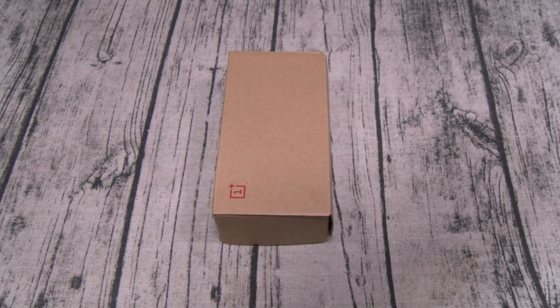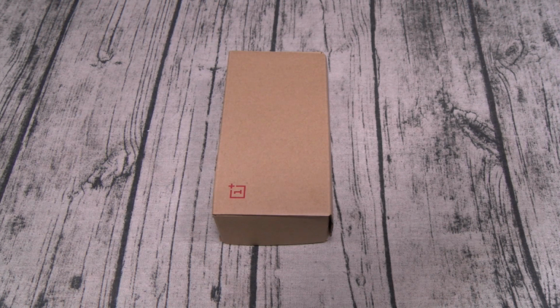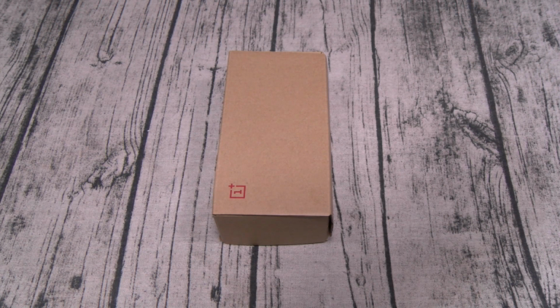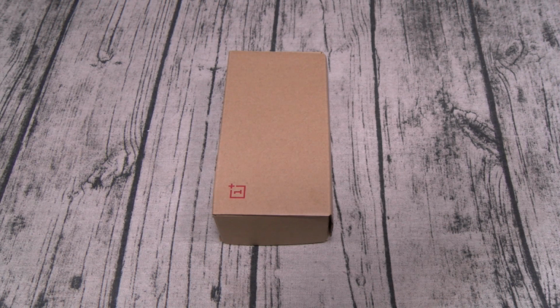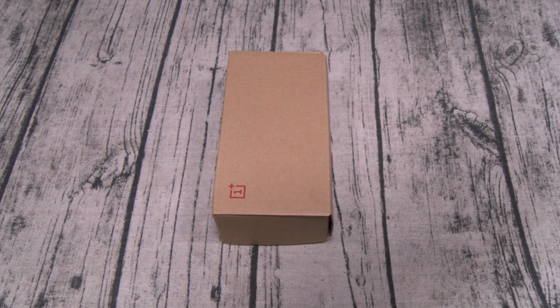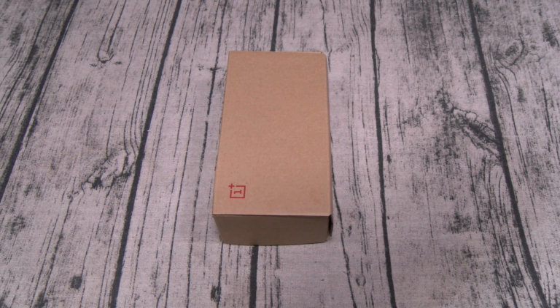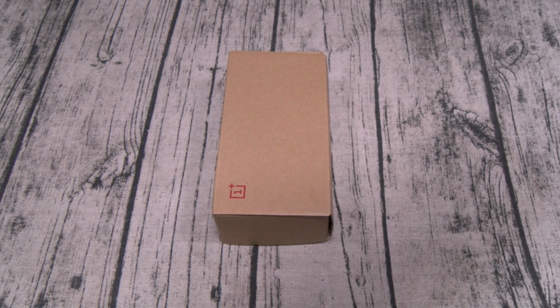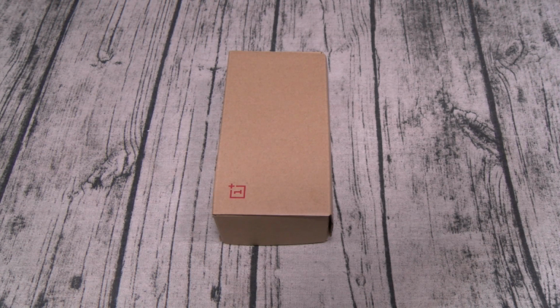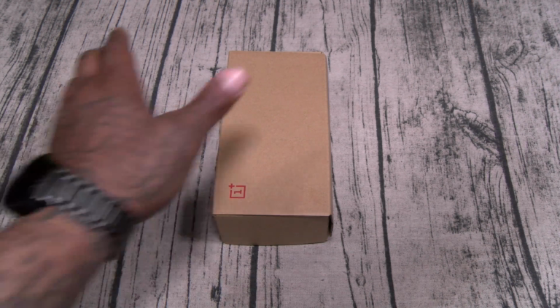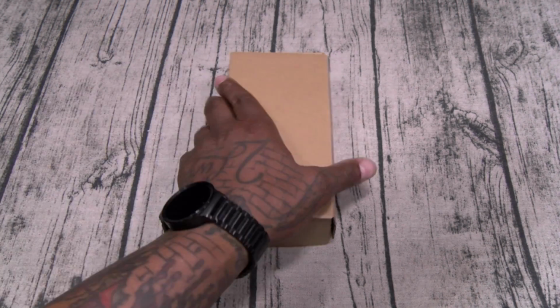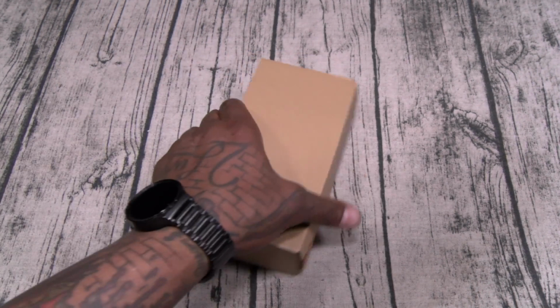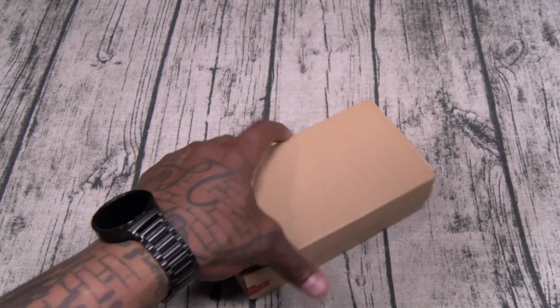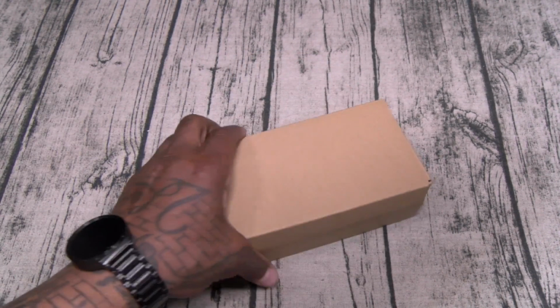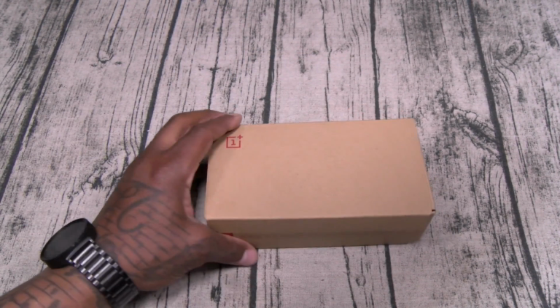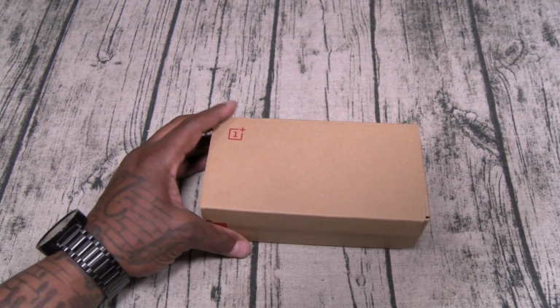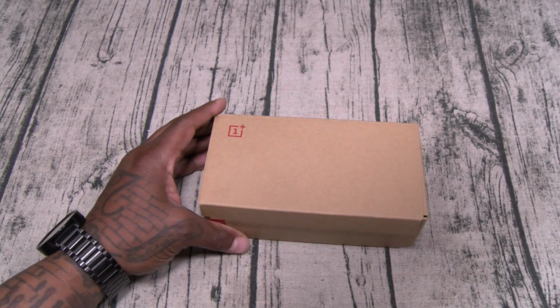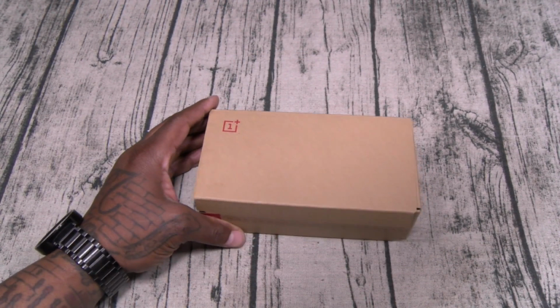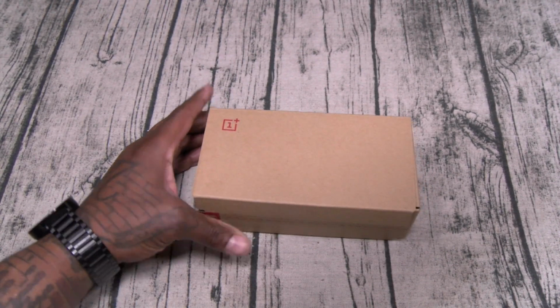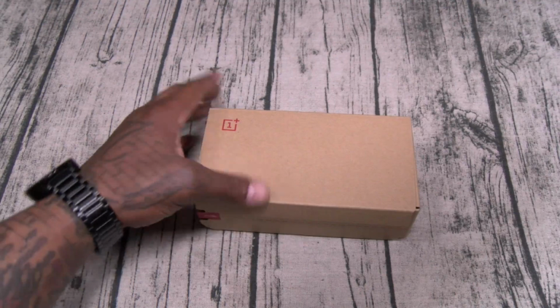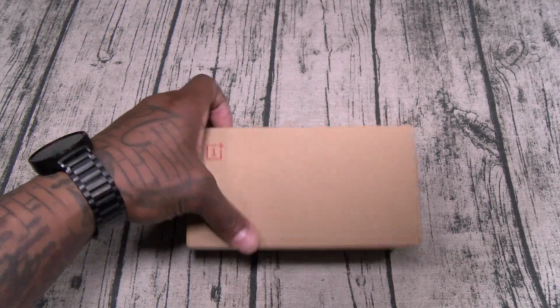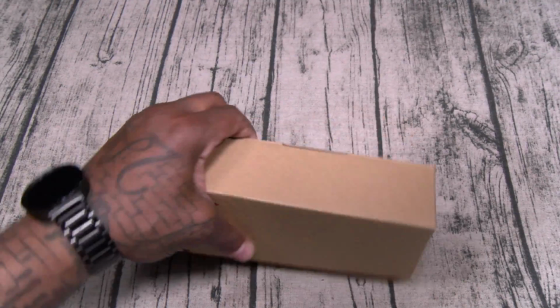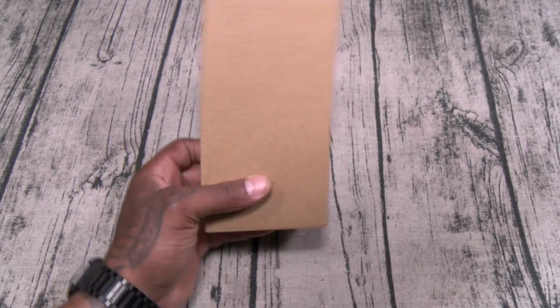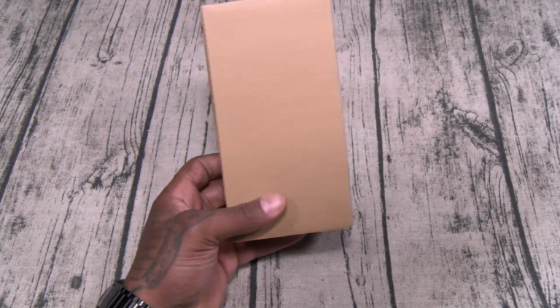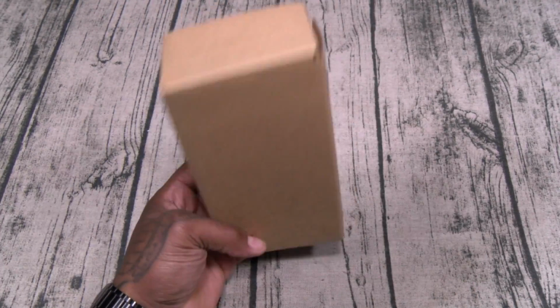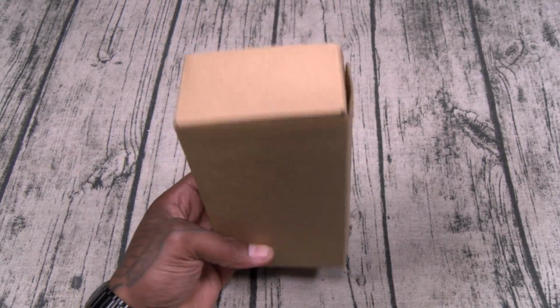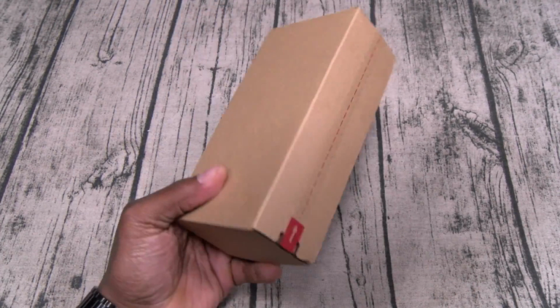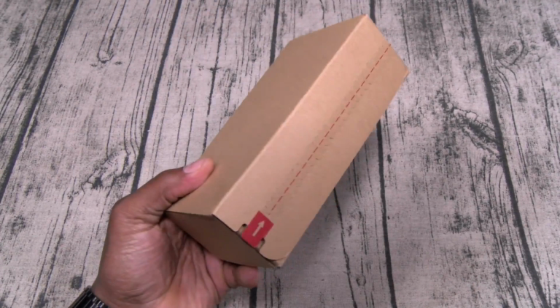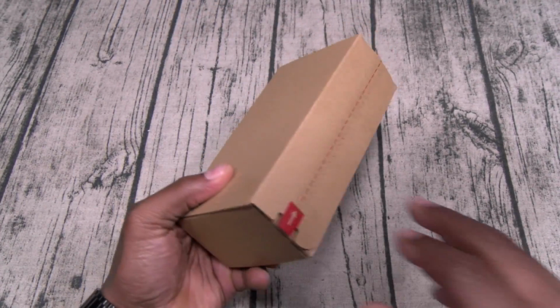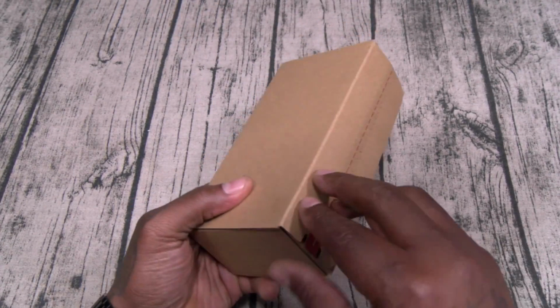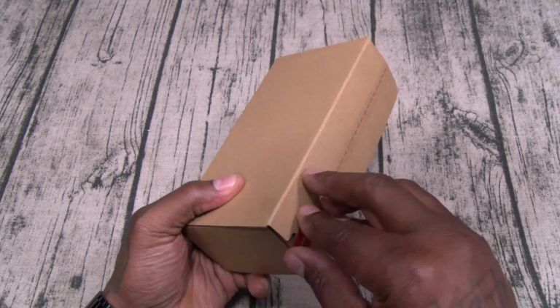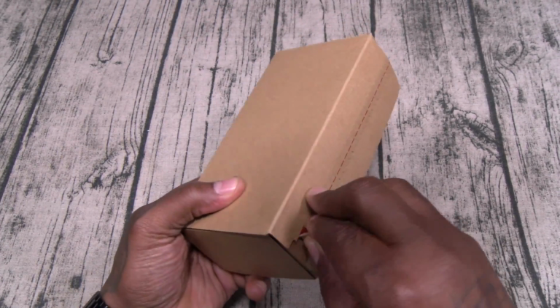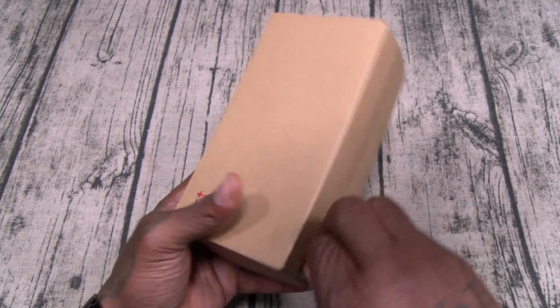Alright, let's get right into it. Now this is not your usual white box — little brown box right here, let's see what this is.